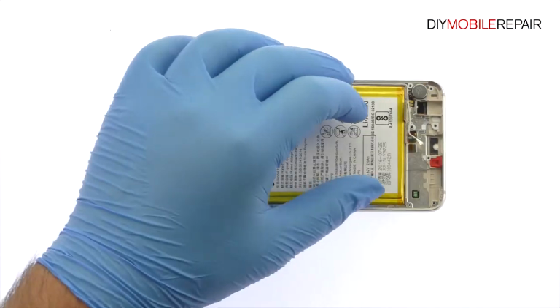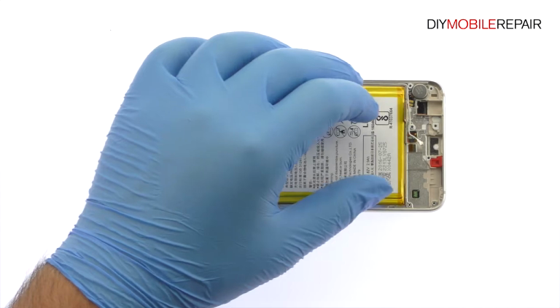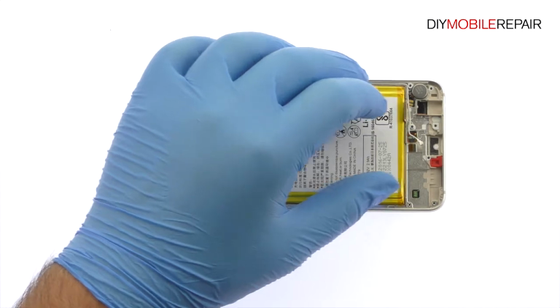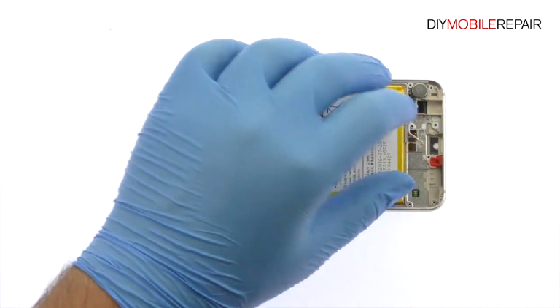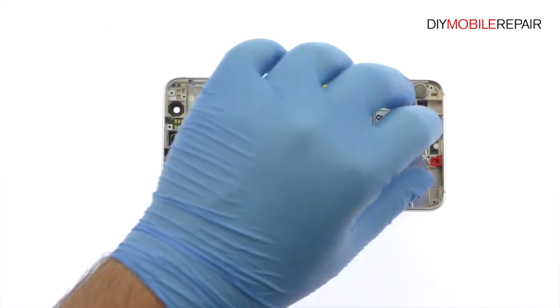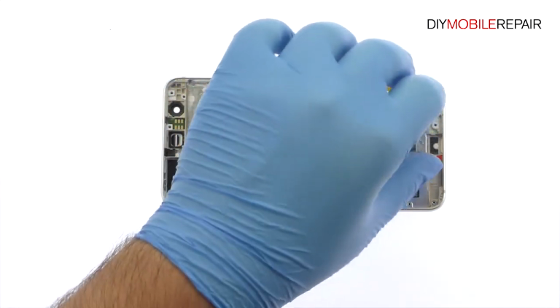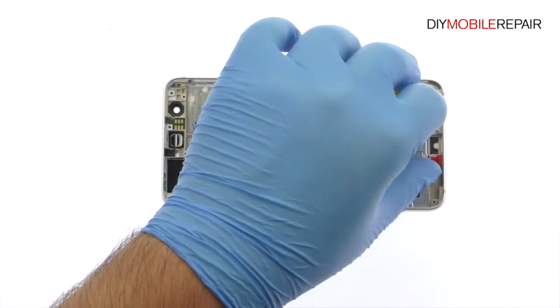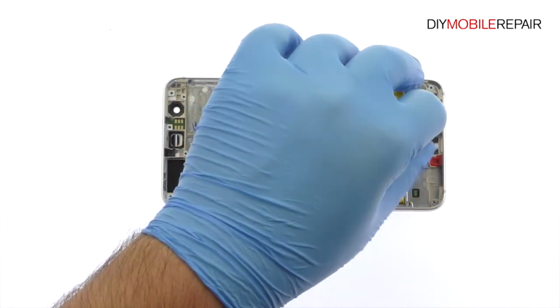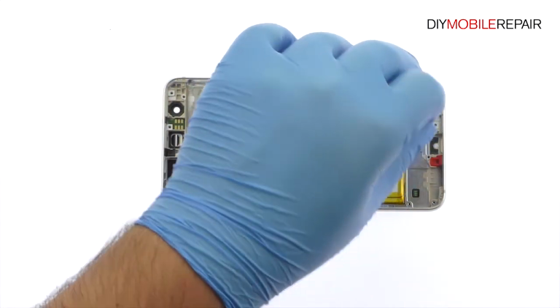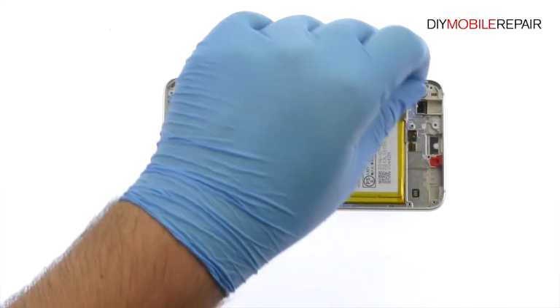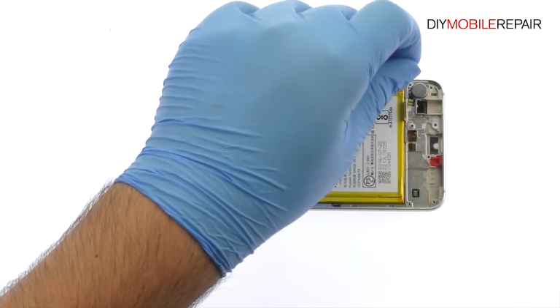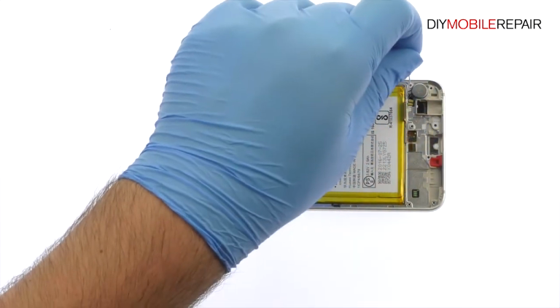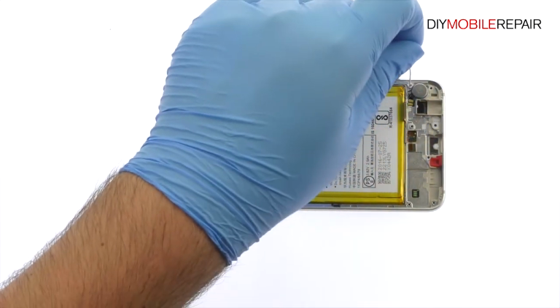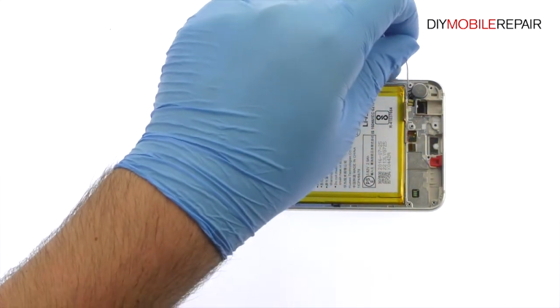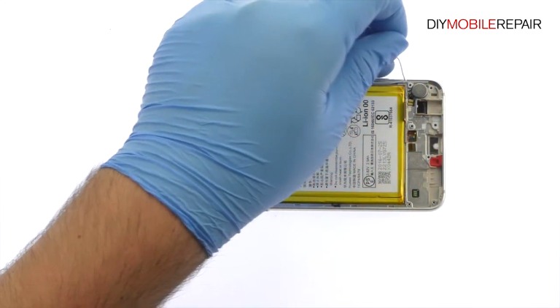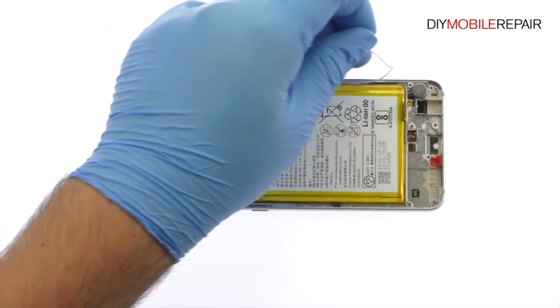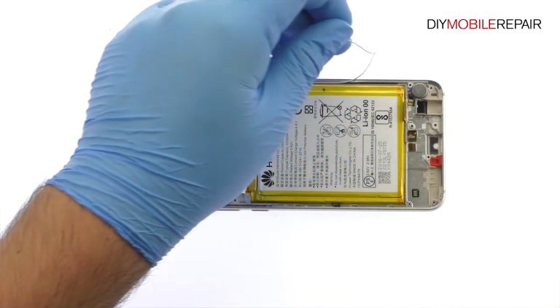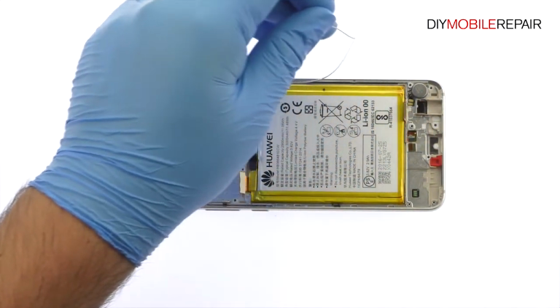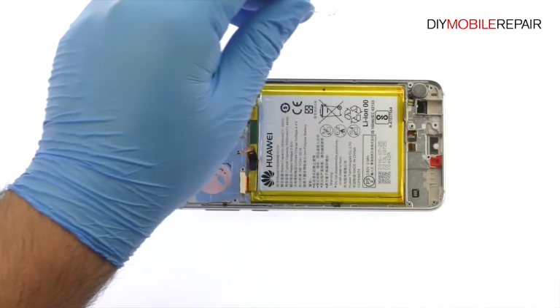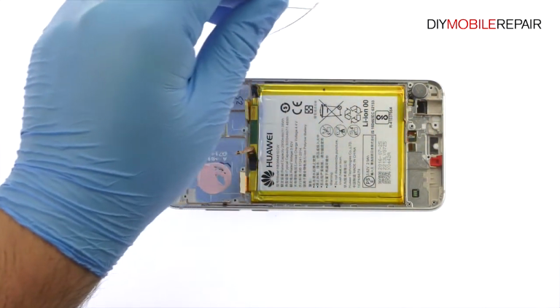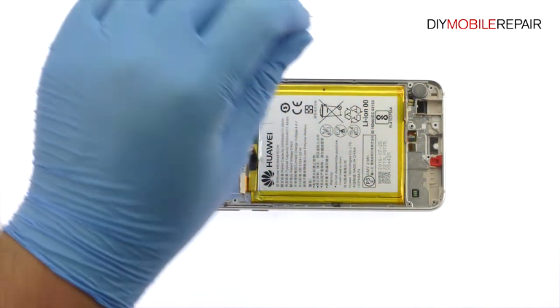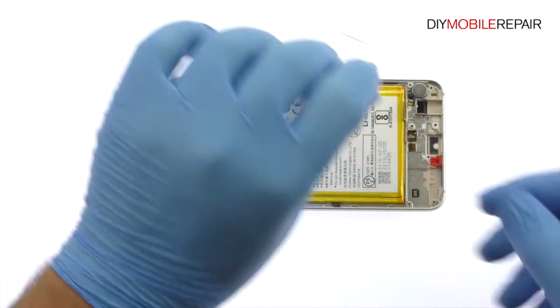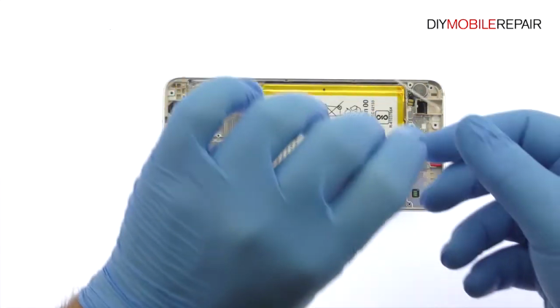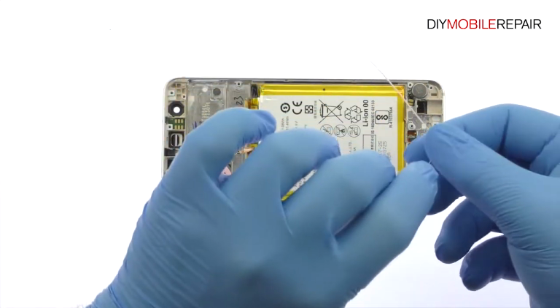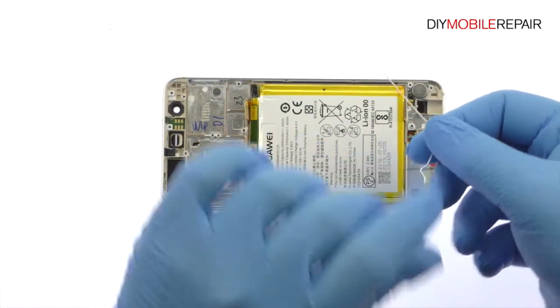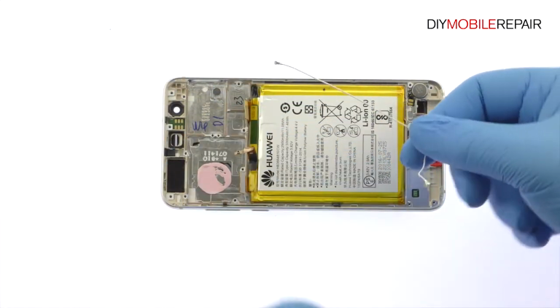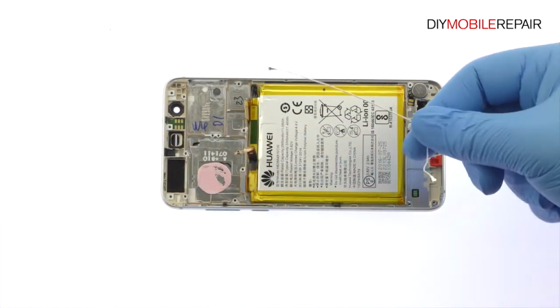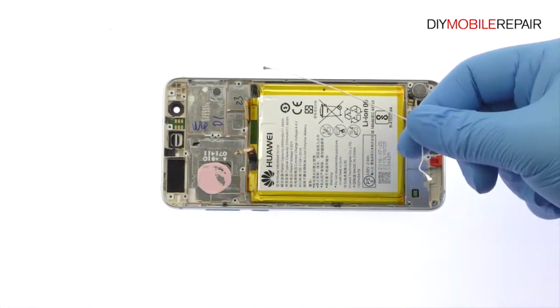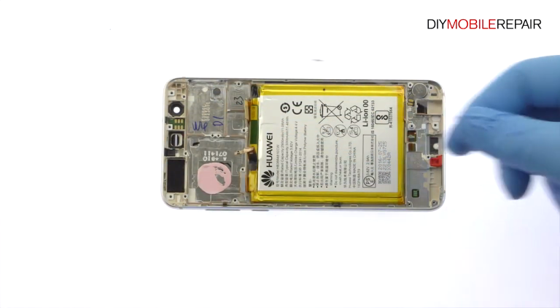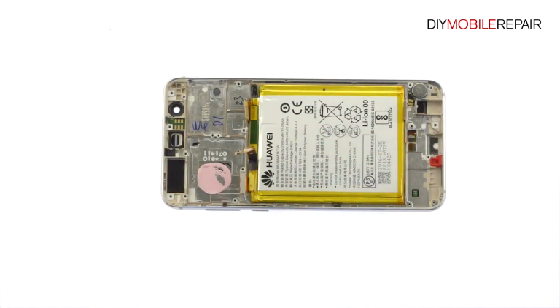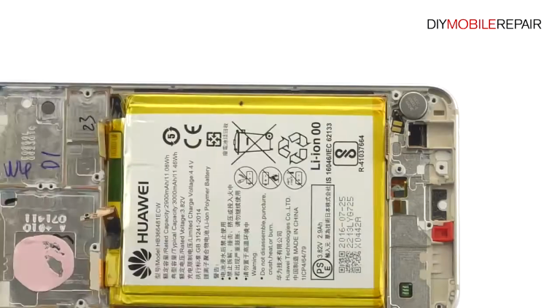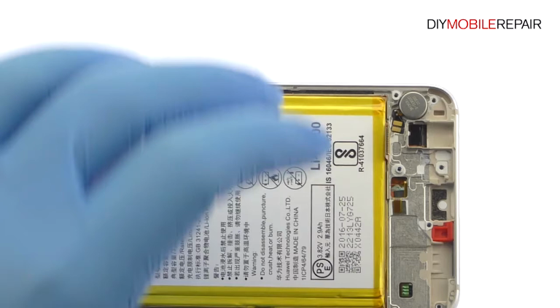Lift out the signal cable, and then with the tweezers, remove the spring-contact connected Honor 8 vibrator.